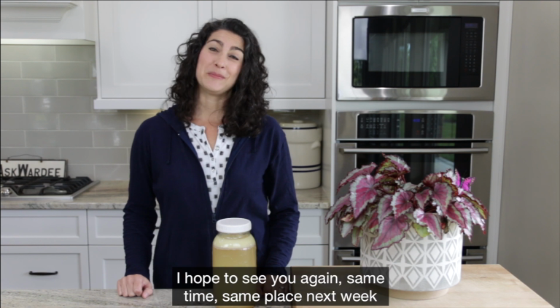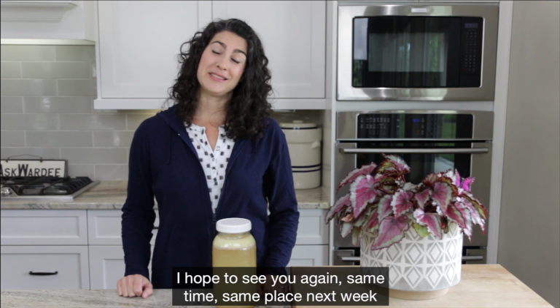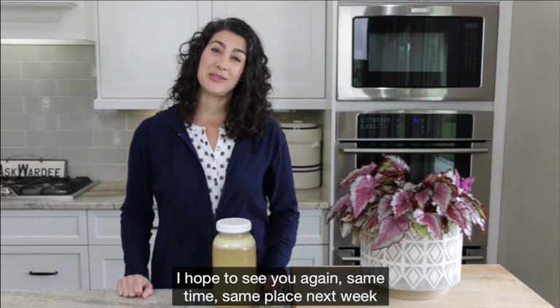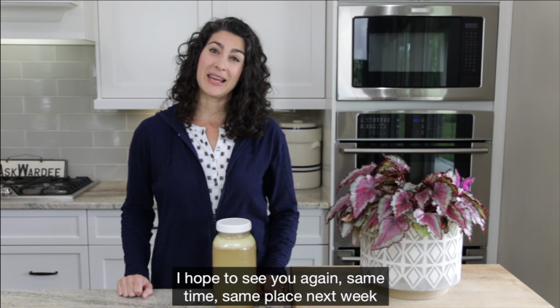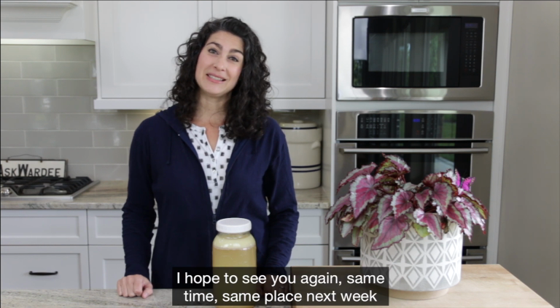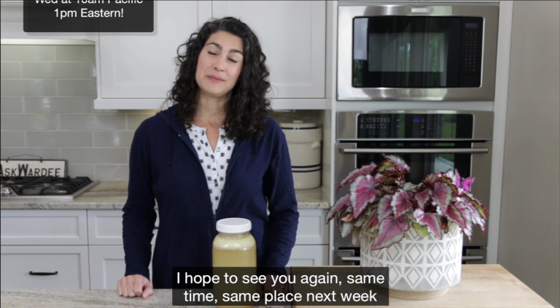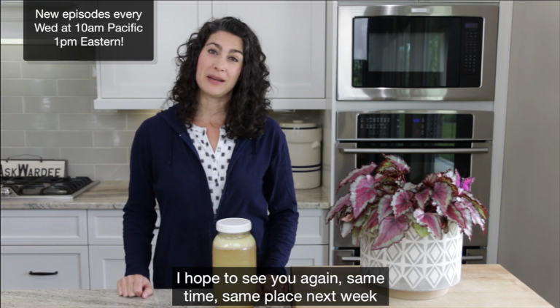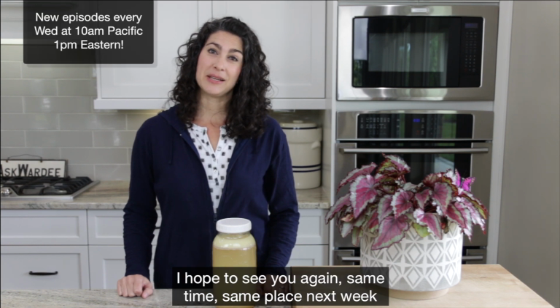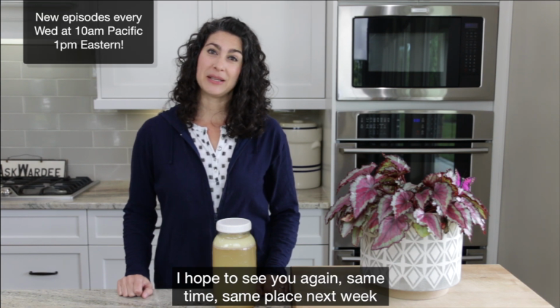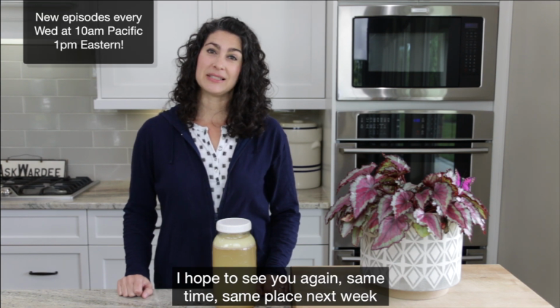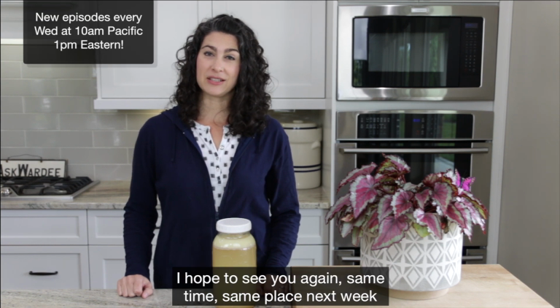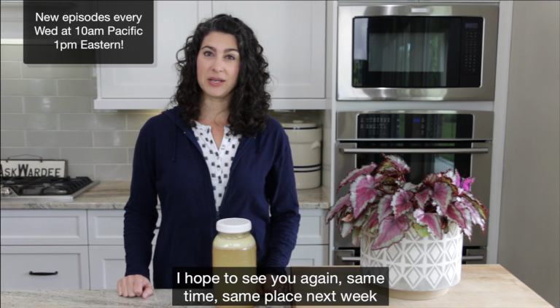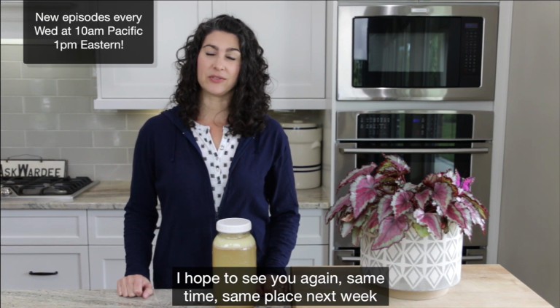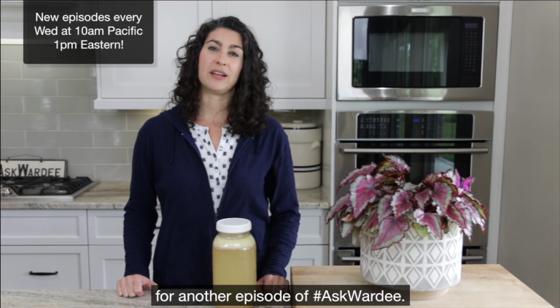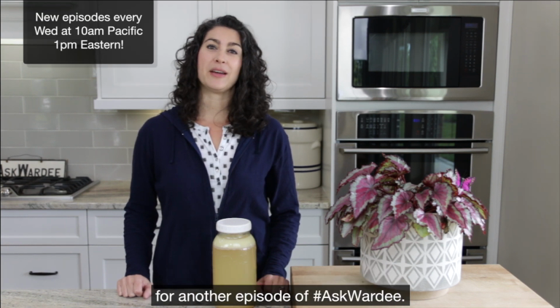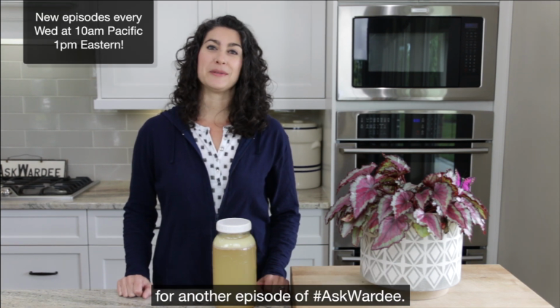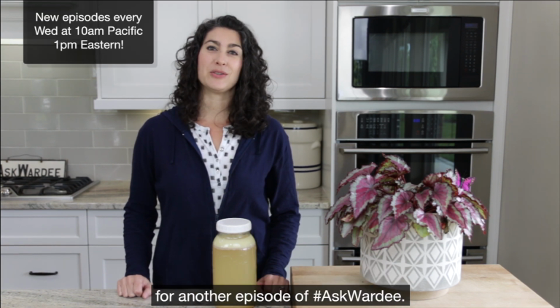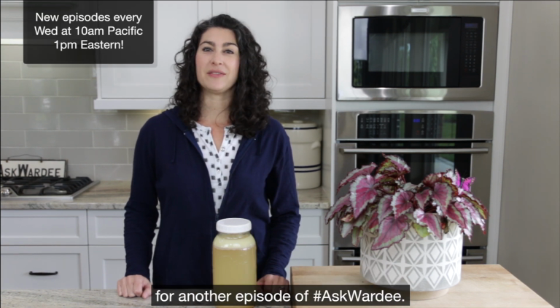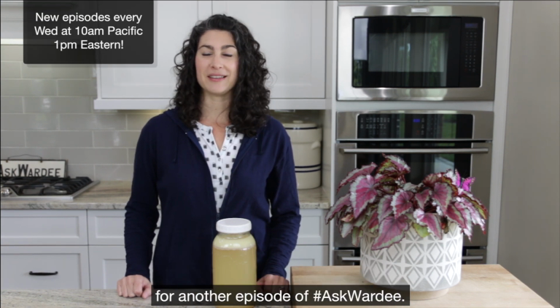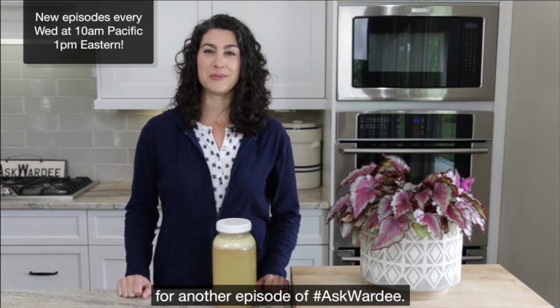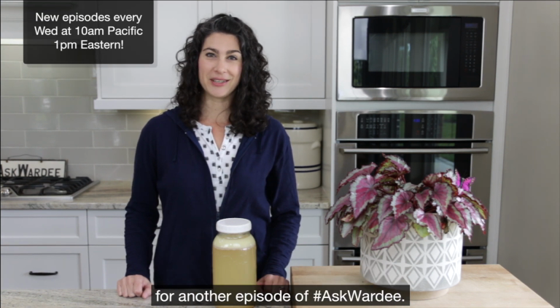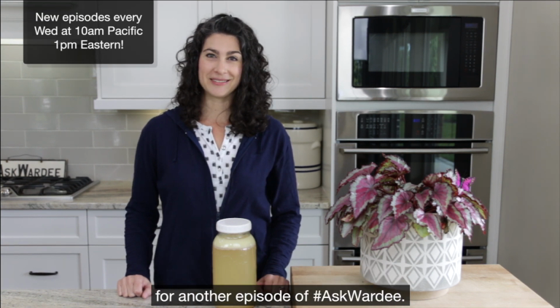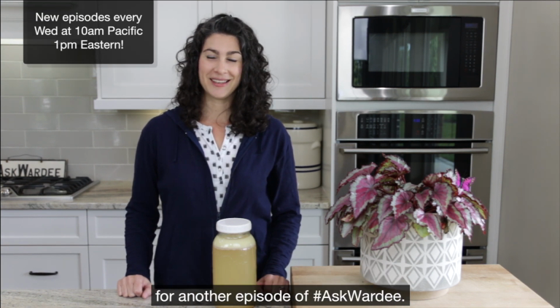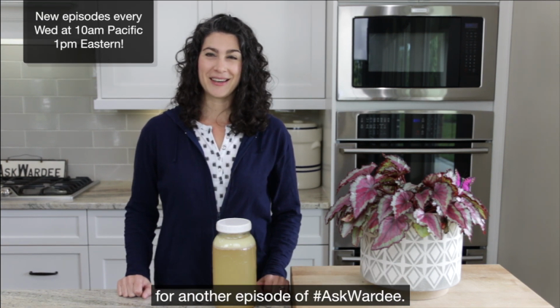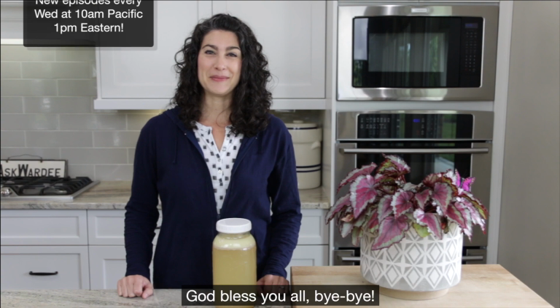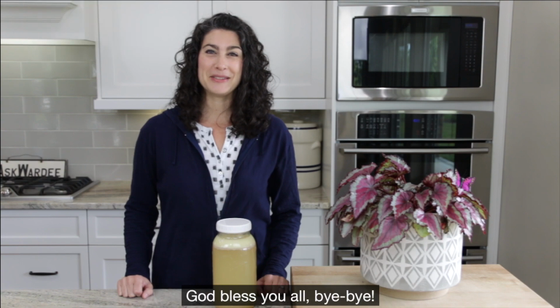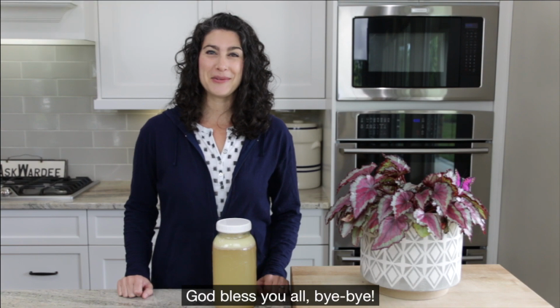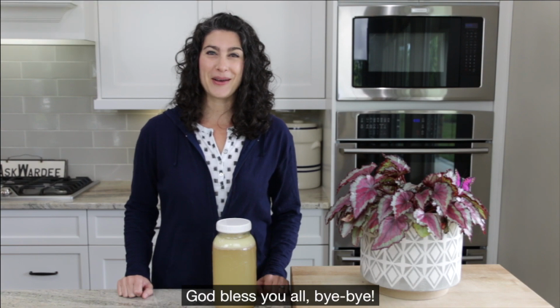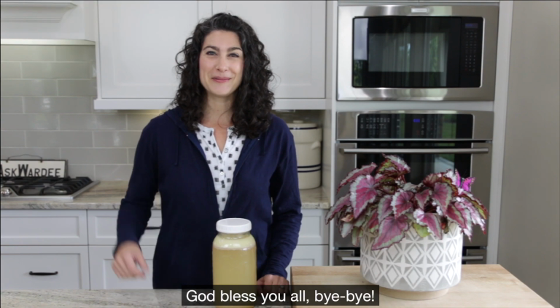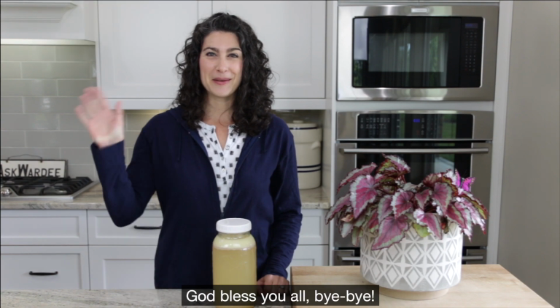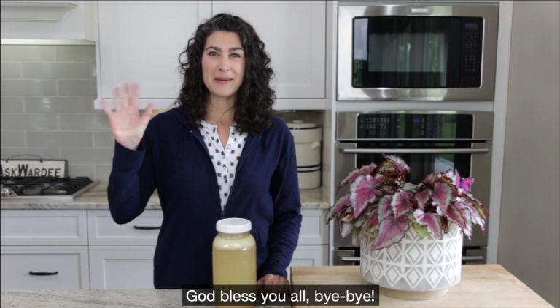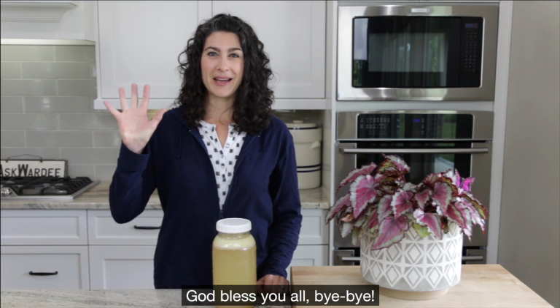Thanks for joining me. I hope to see you again same time, same place next week for another episode of Ask Gordy. God bless you all. Bye bye.